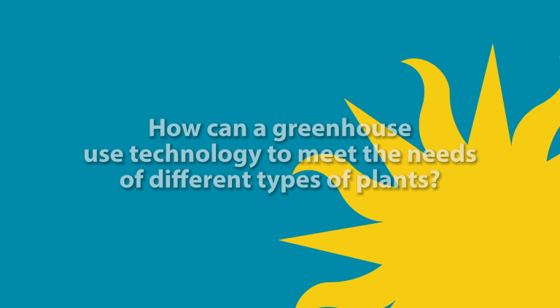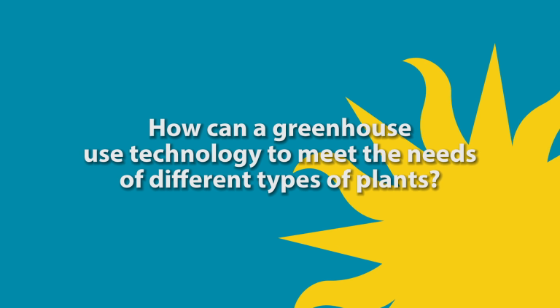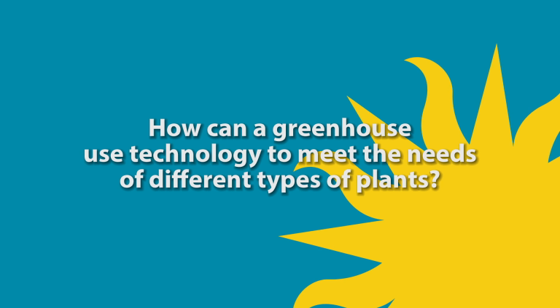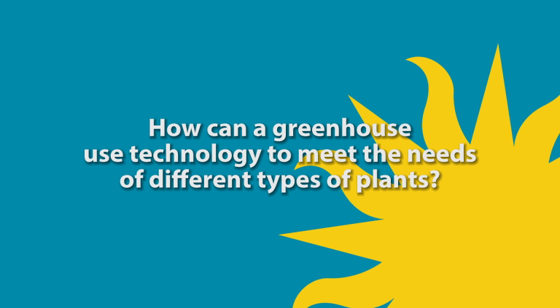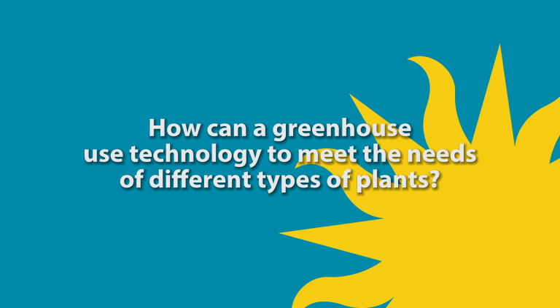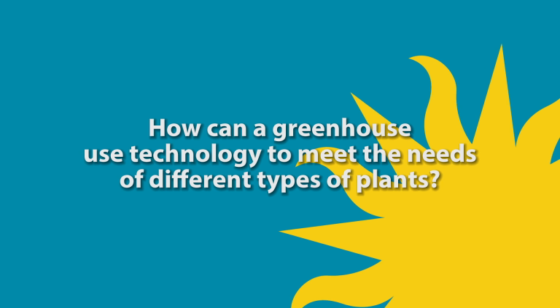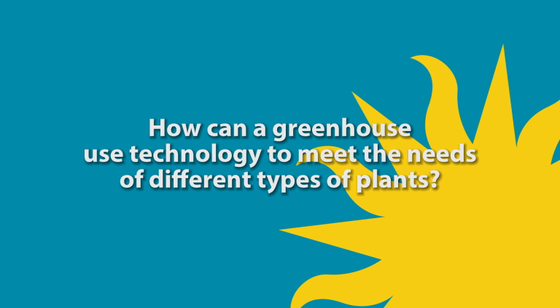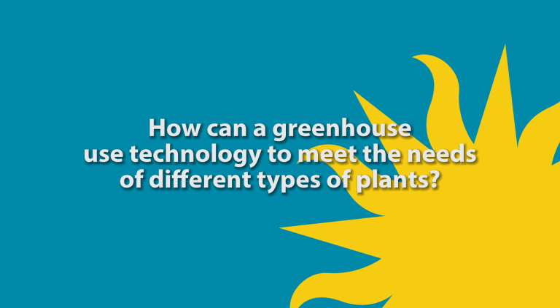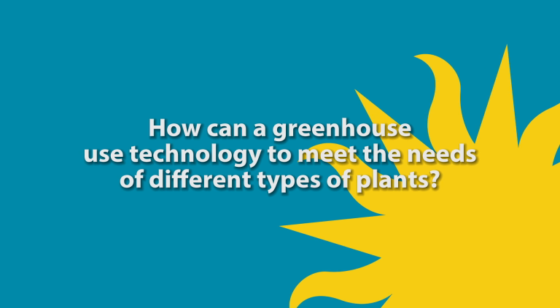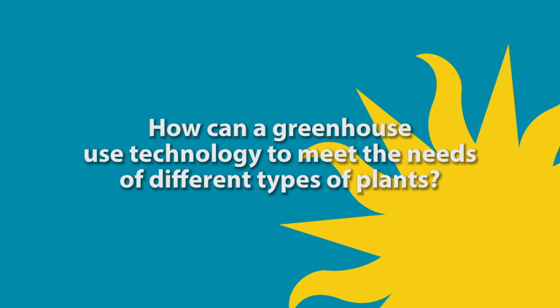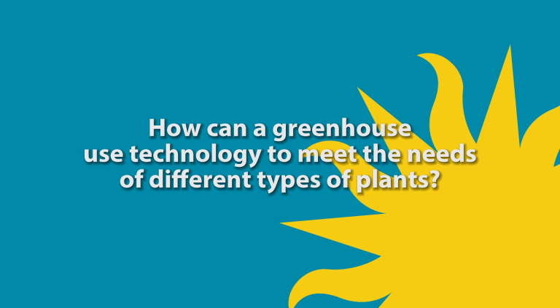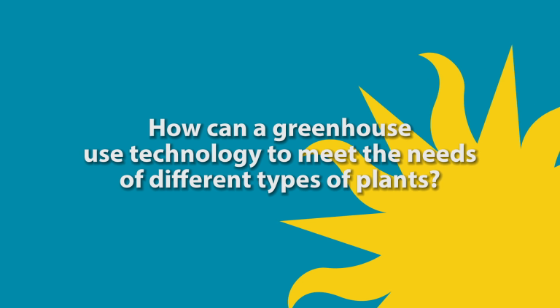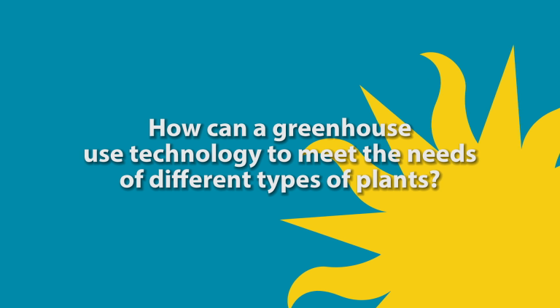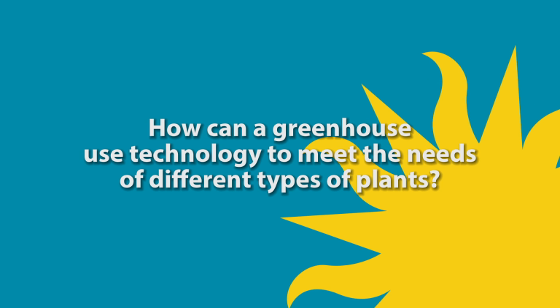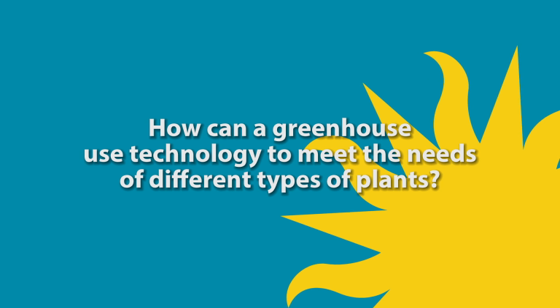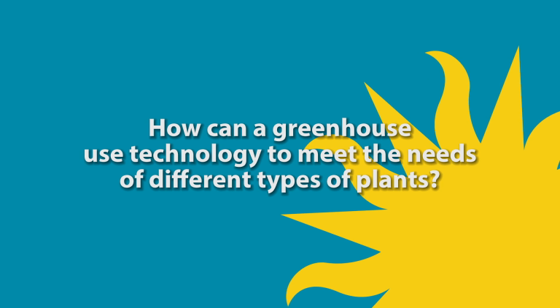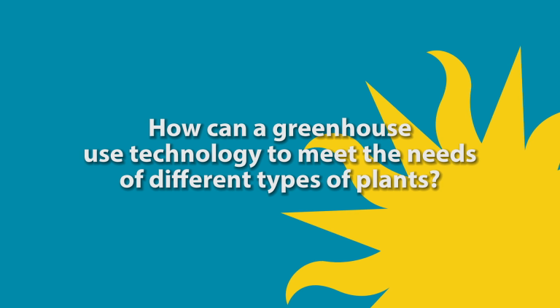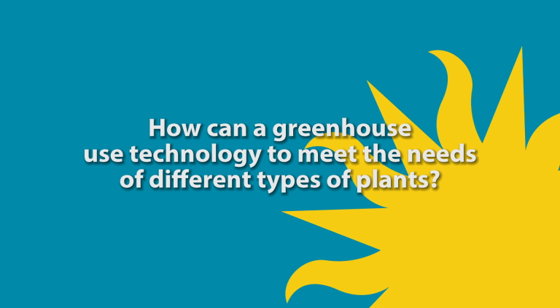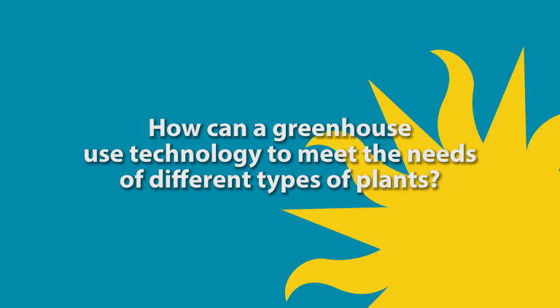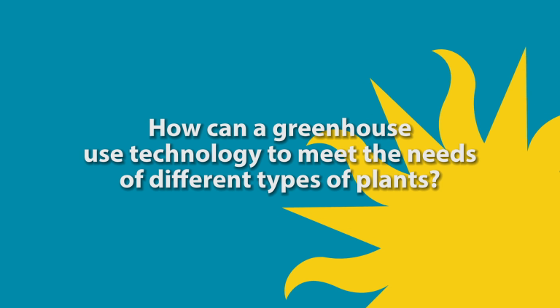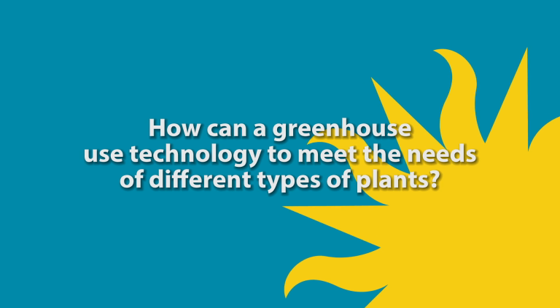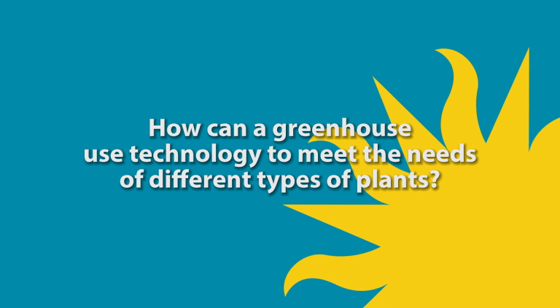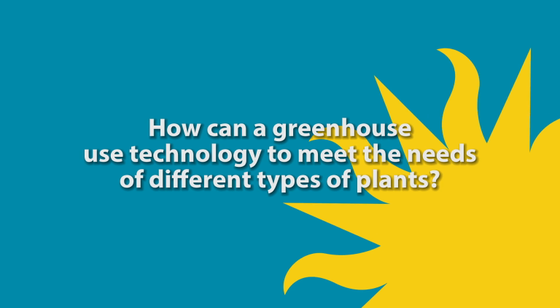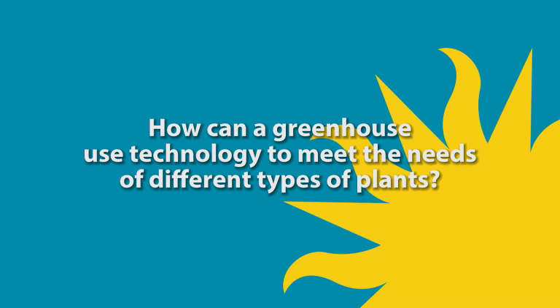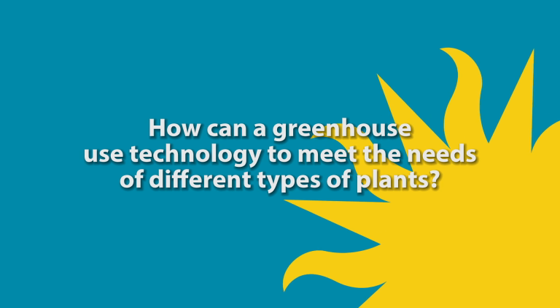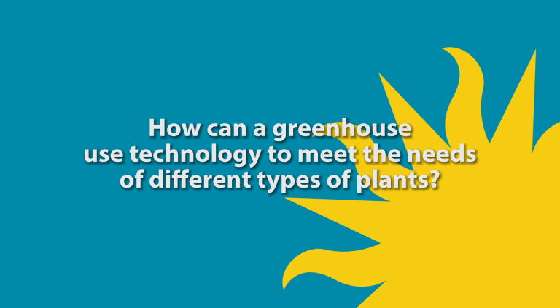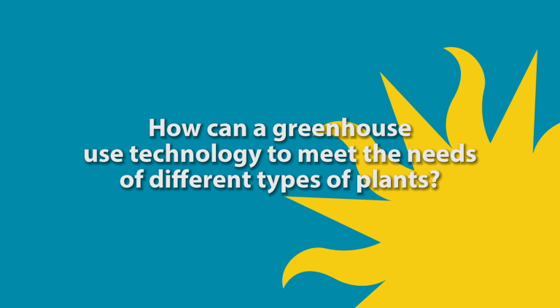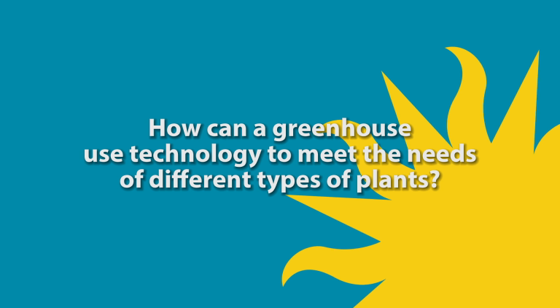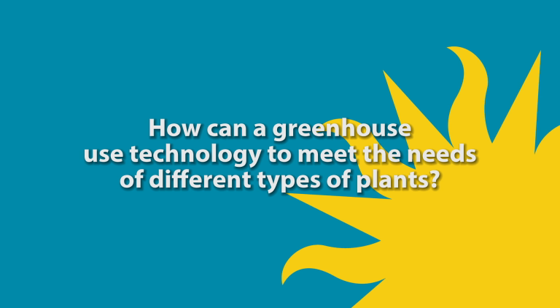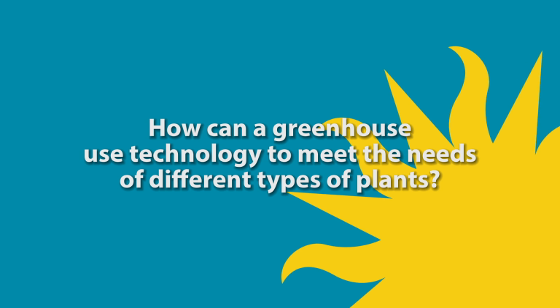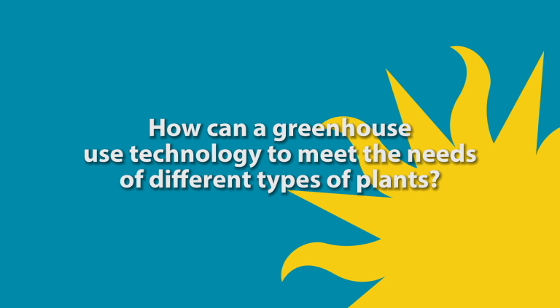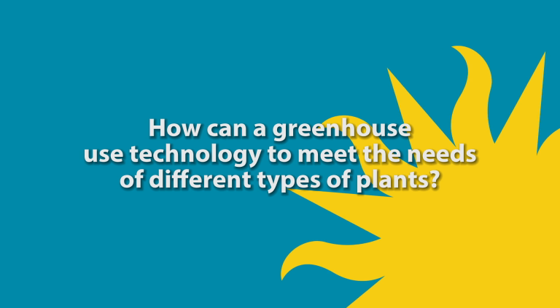In this episode, we ask the question: how can a greenhouse use technology to meet the needs of different types of plants?